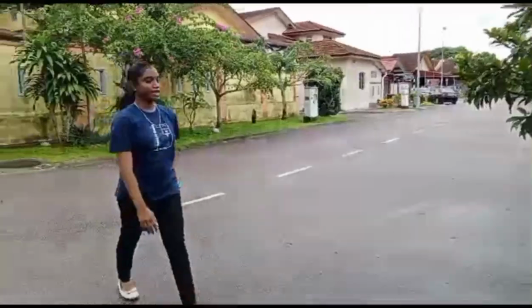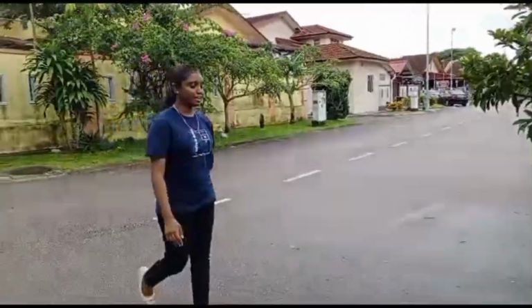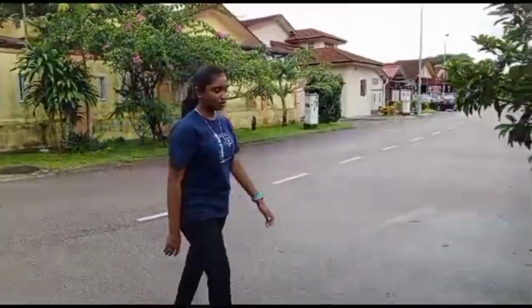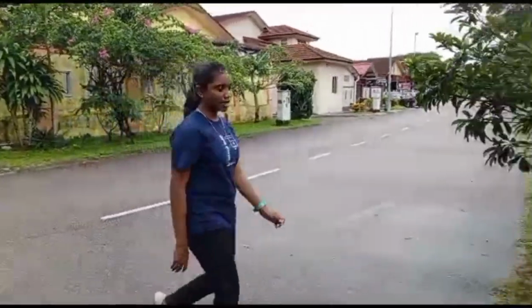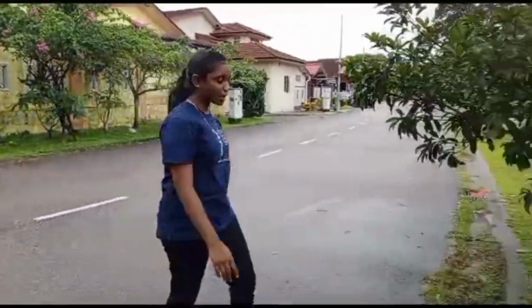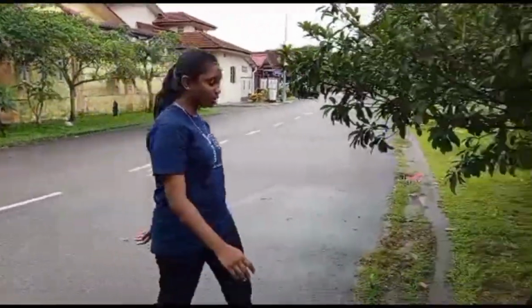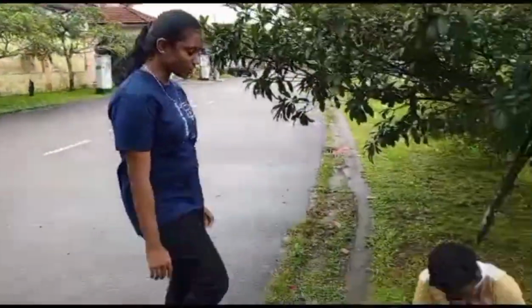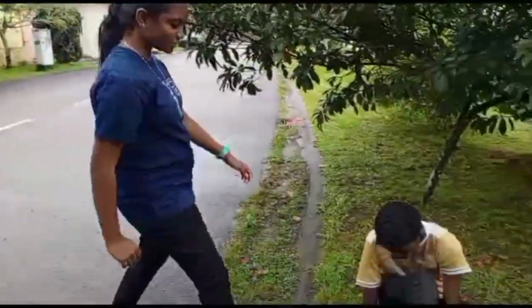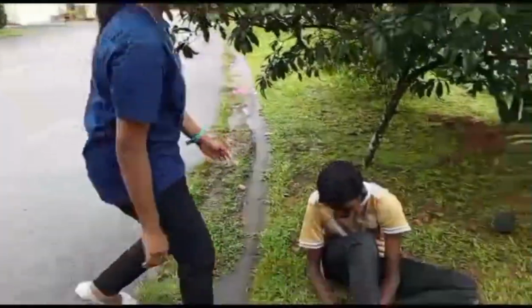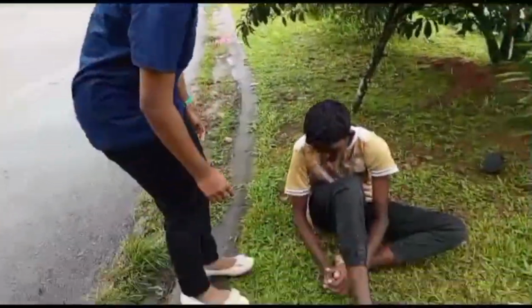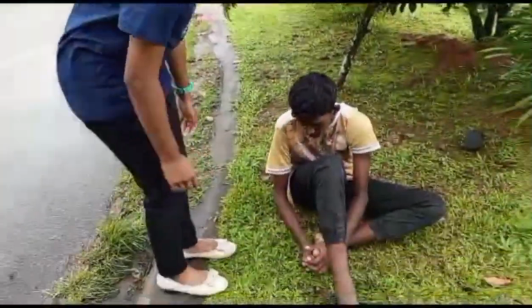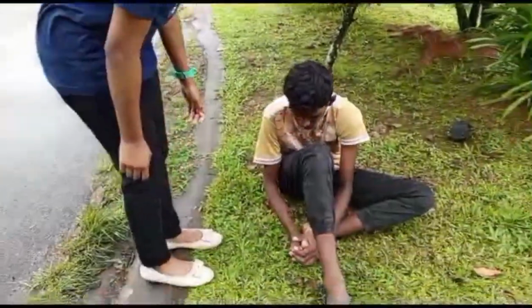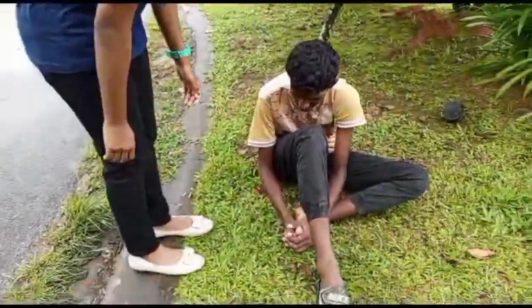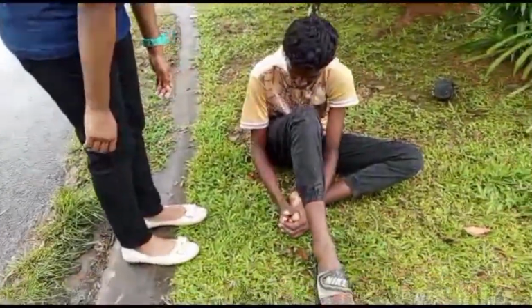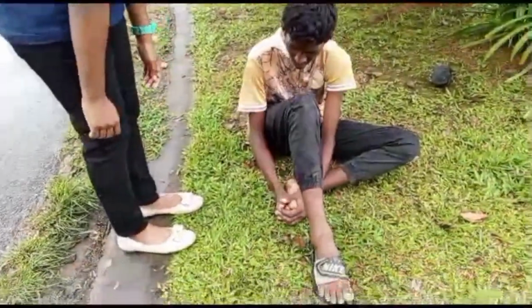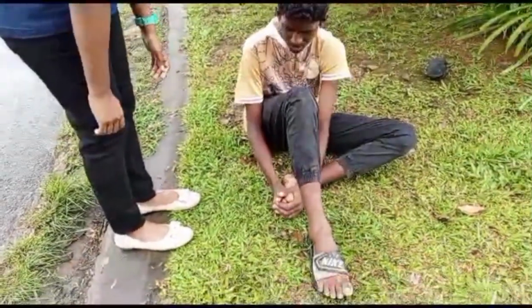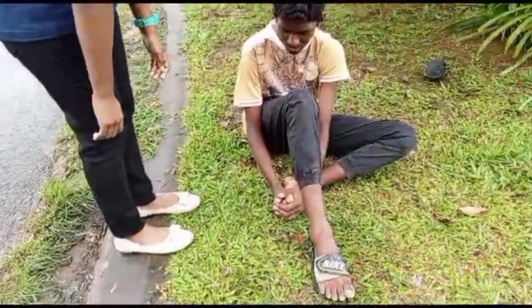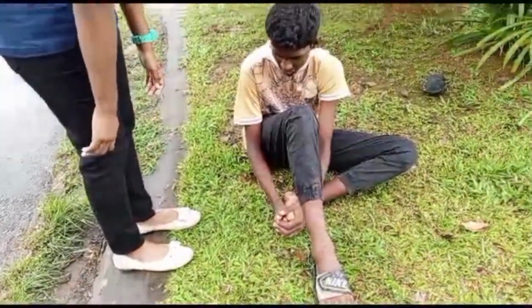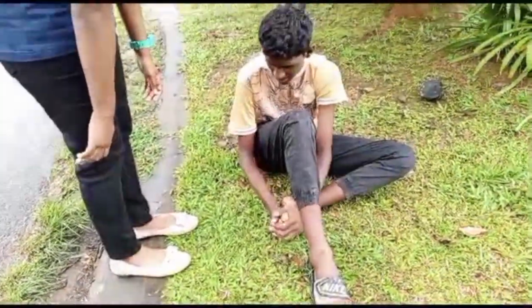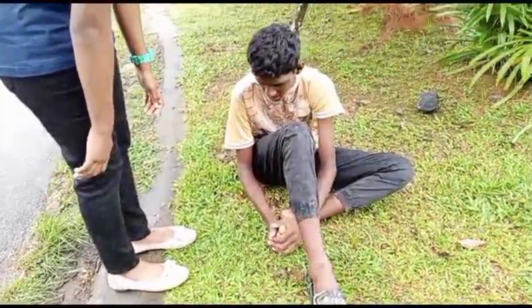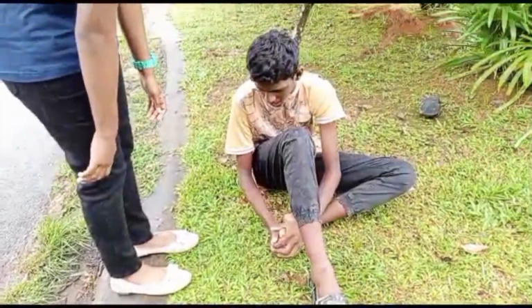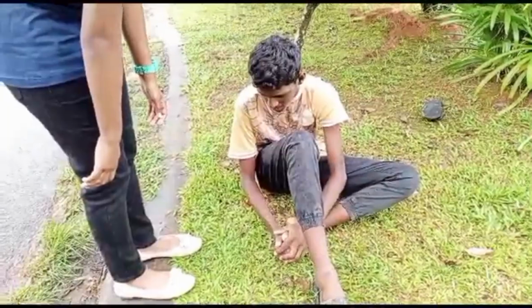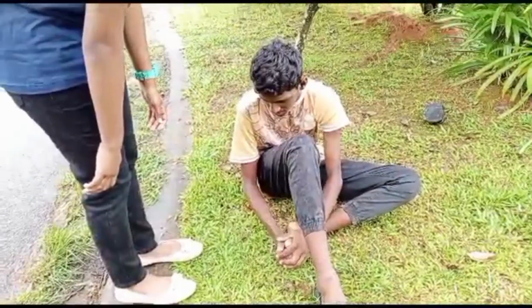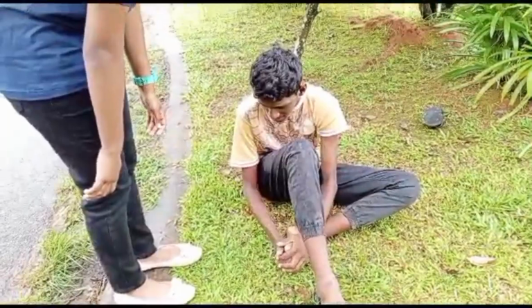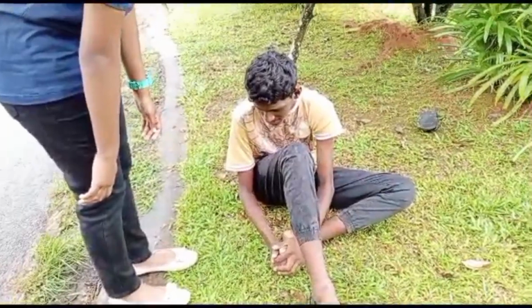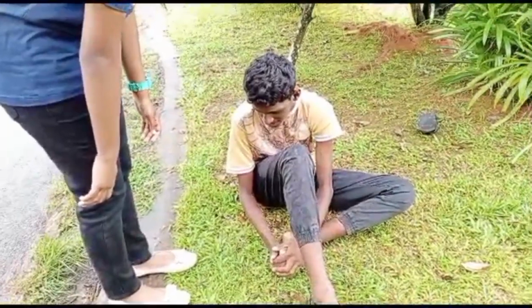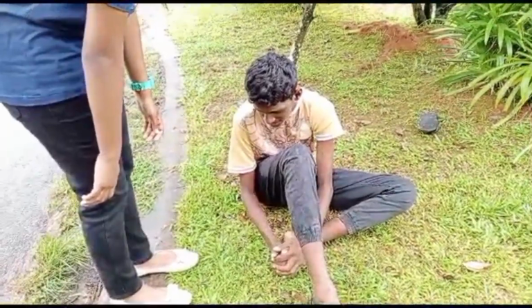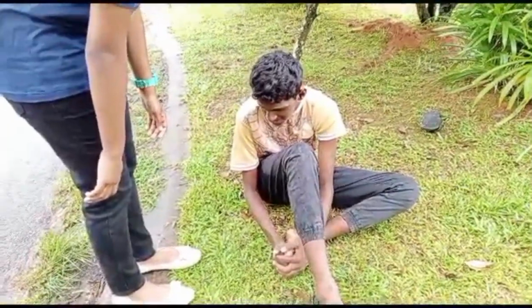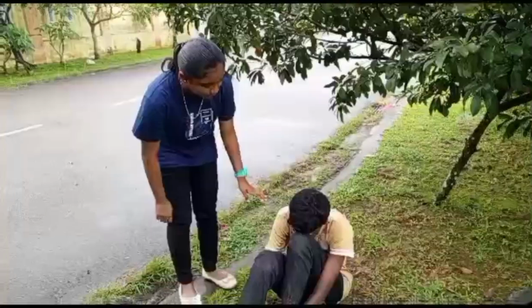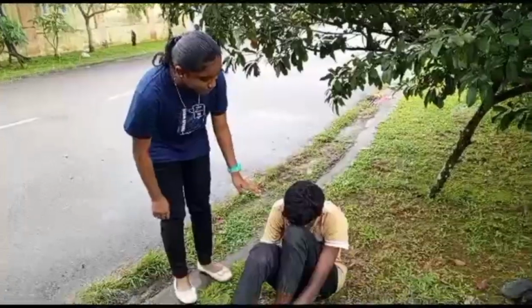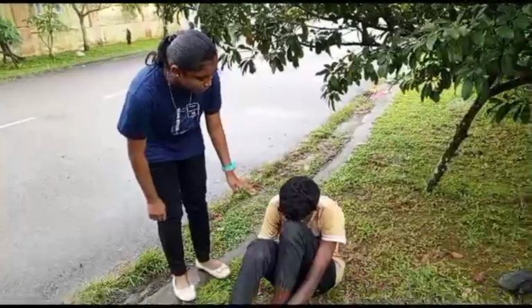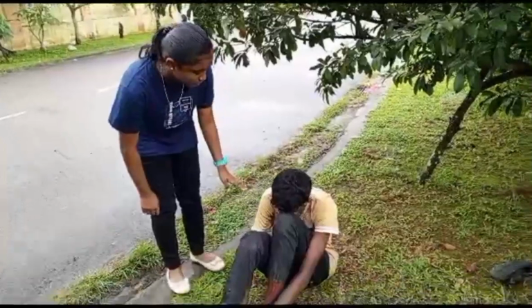Hey Kesevan, are you okay? What's wrong with you, Kesevan? I fell down when I was walking. I hurt my ankle. Is it okay for you, Kesevan?